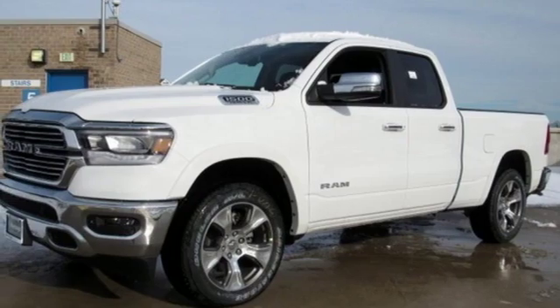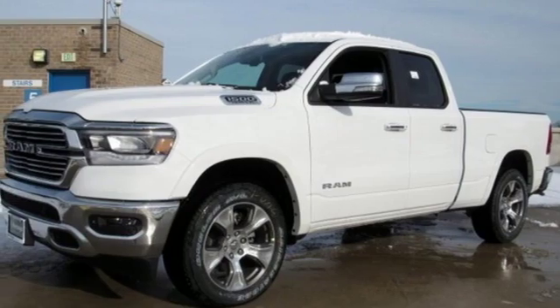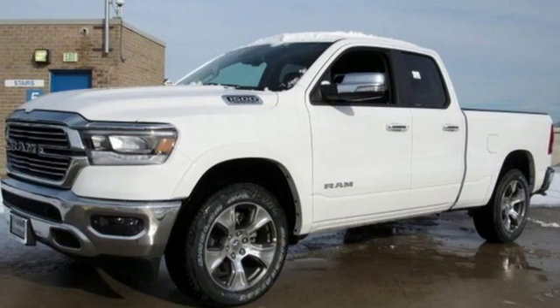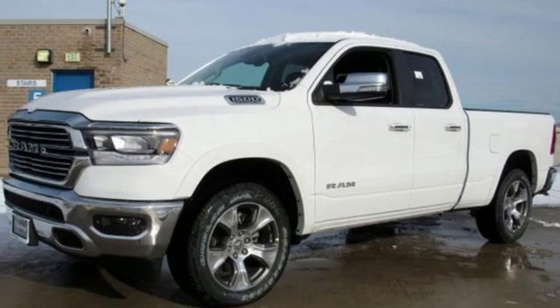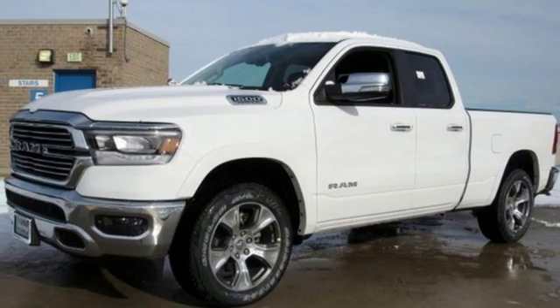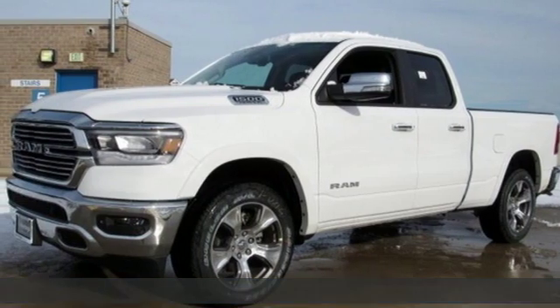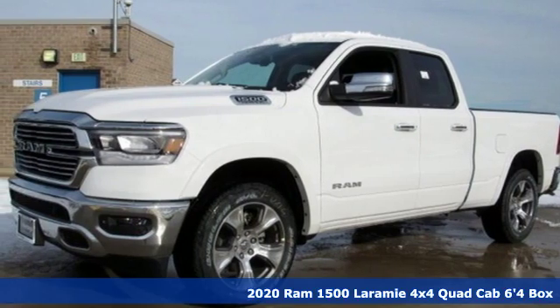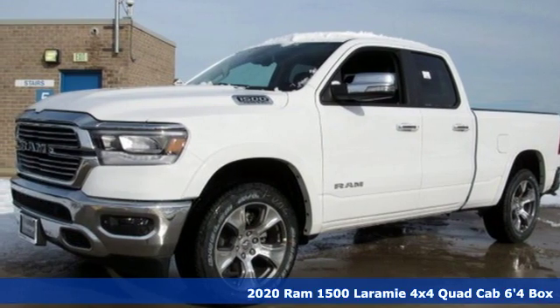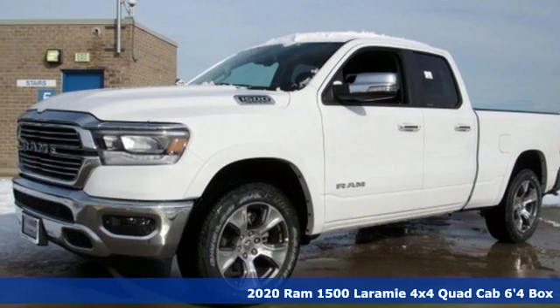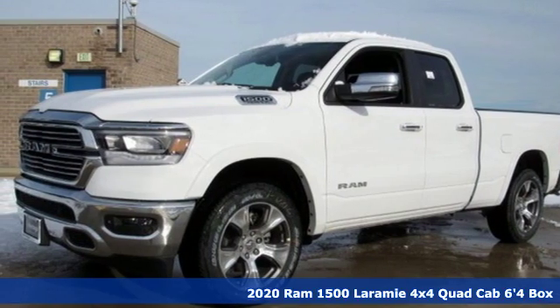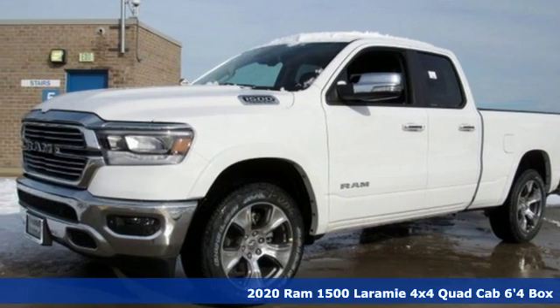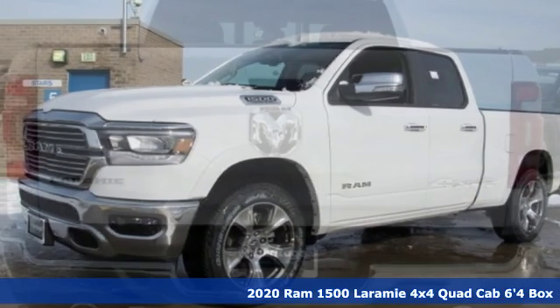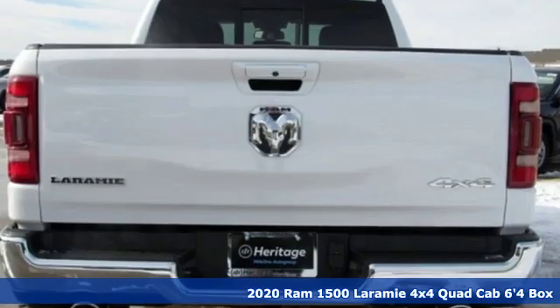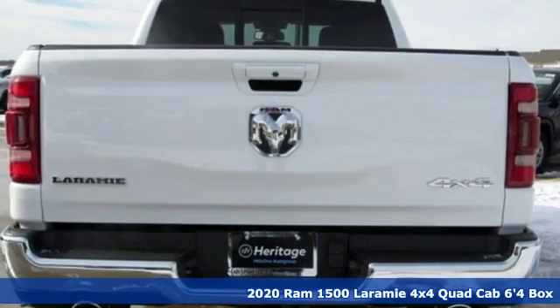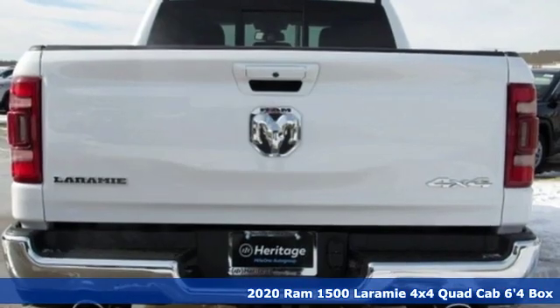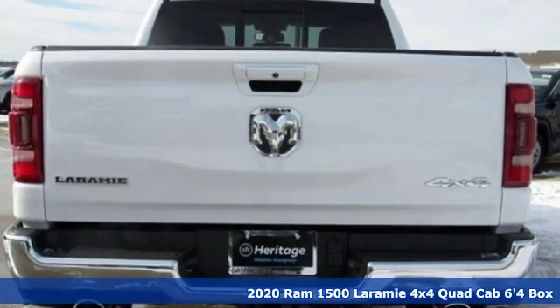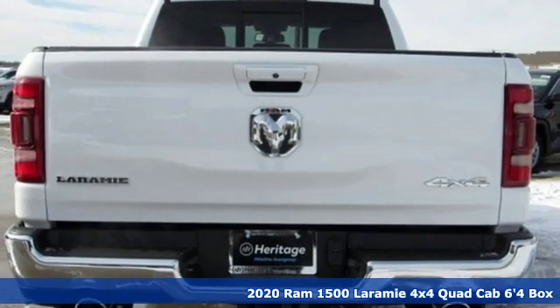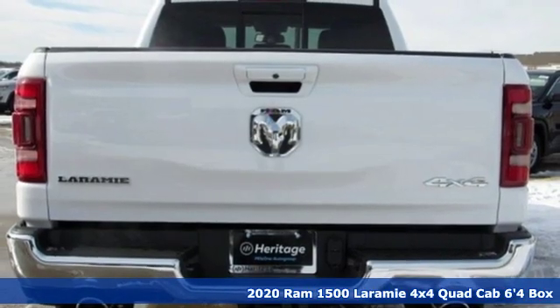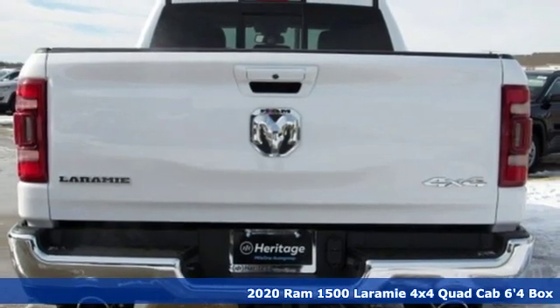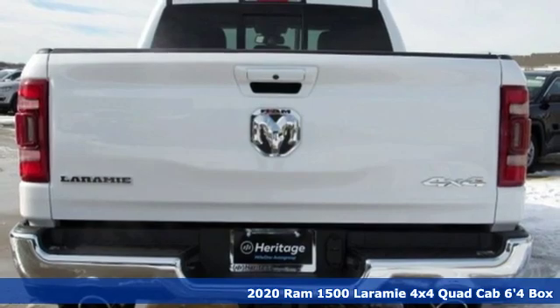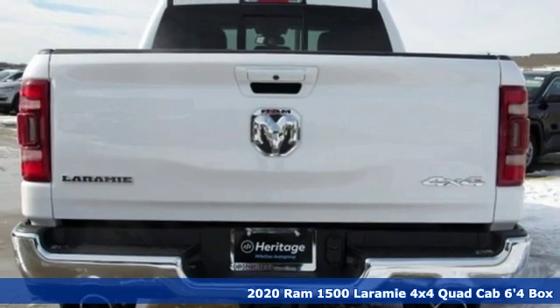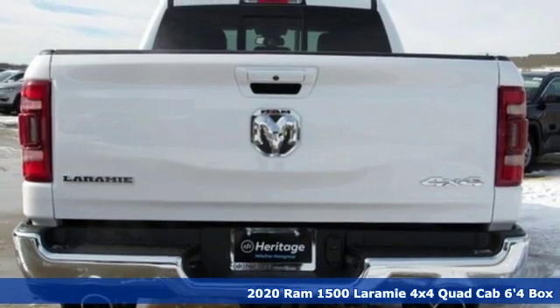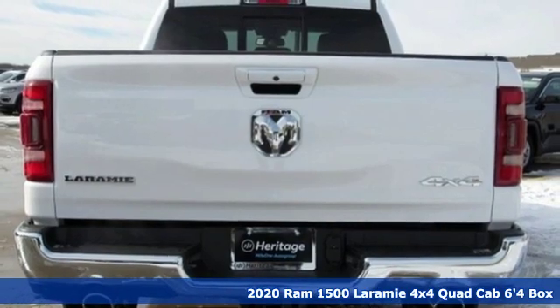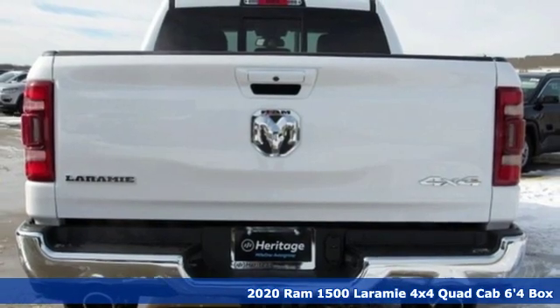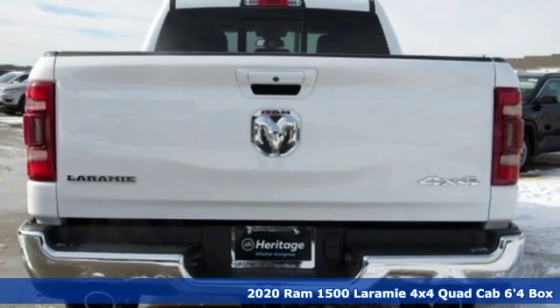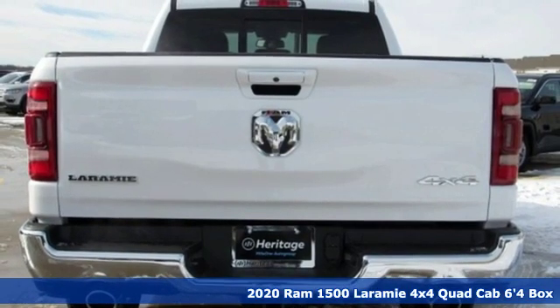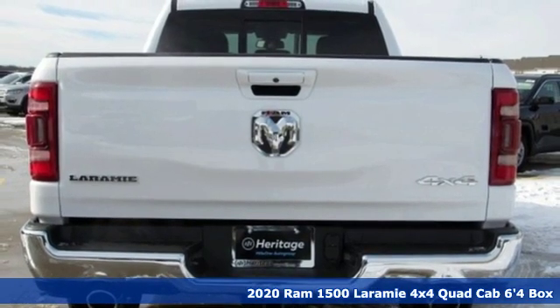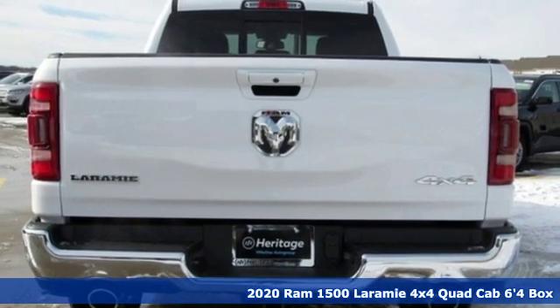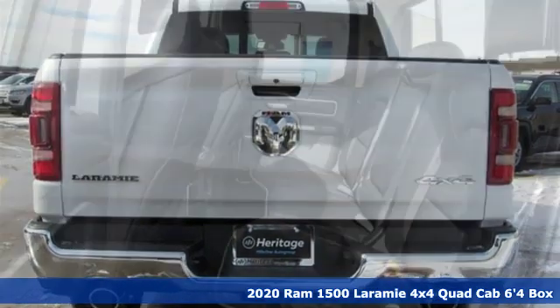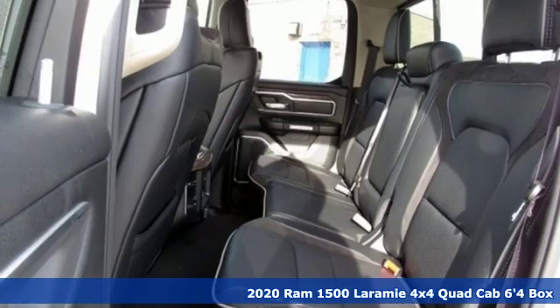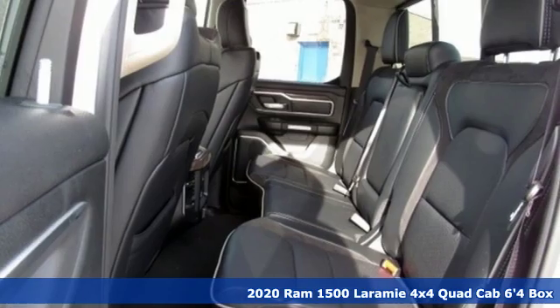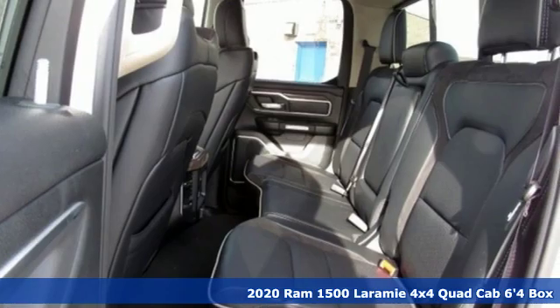Here's a new 2020 Ram 1500. Ram works hard, plays harder. It comes with all the amenities you need.